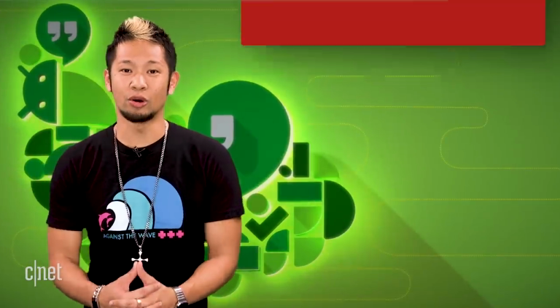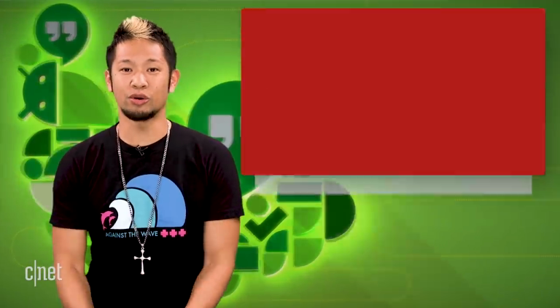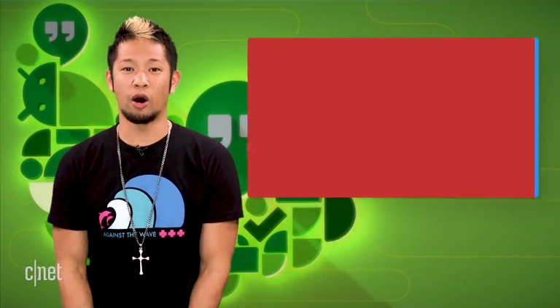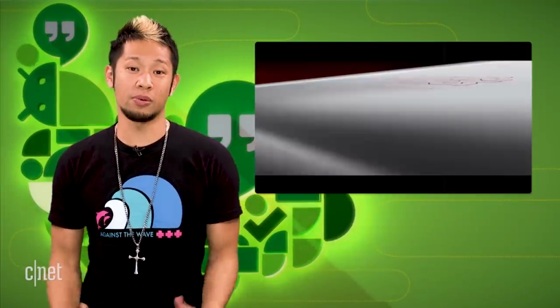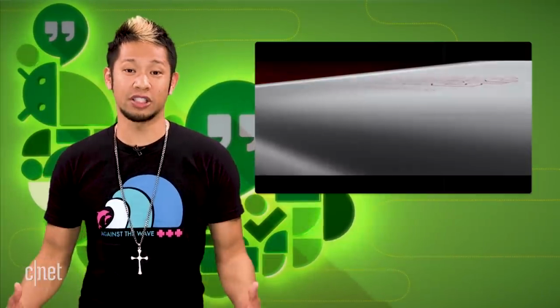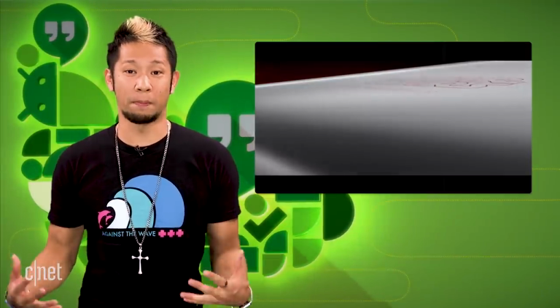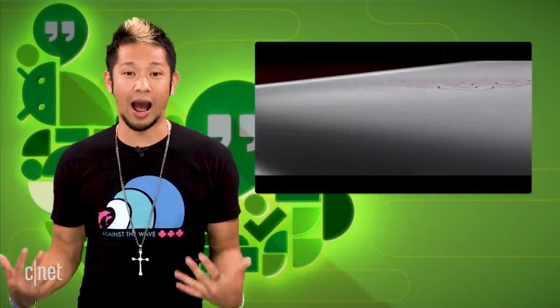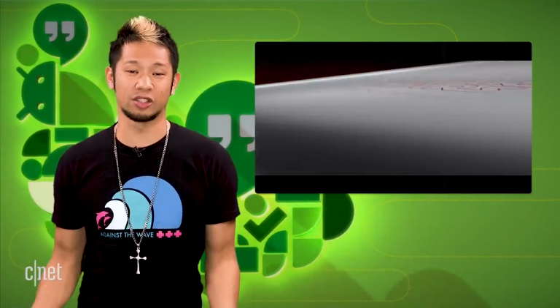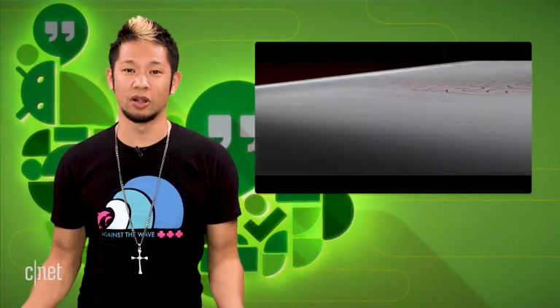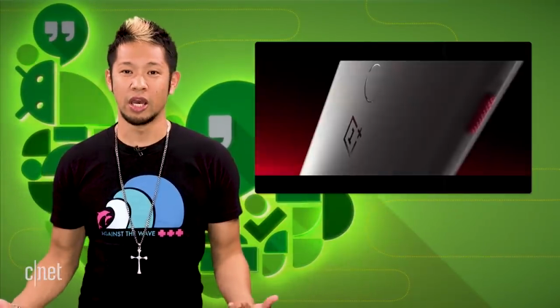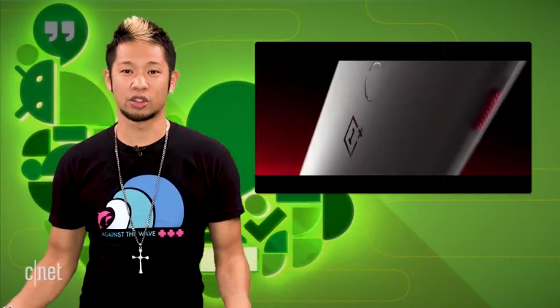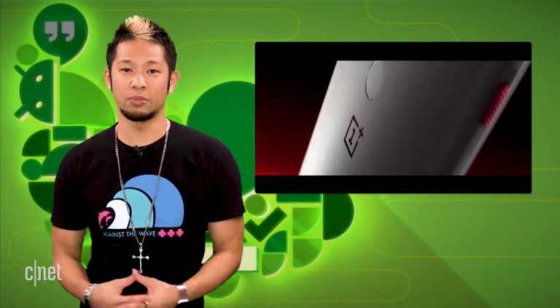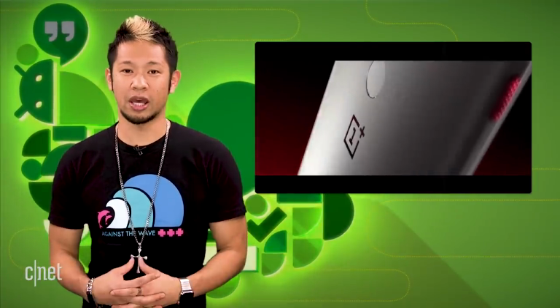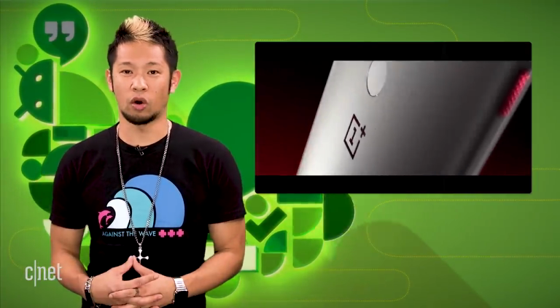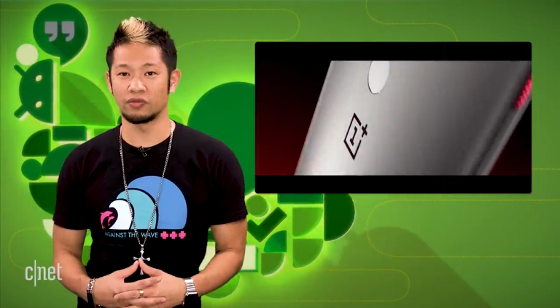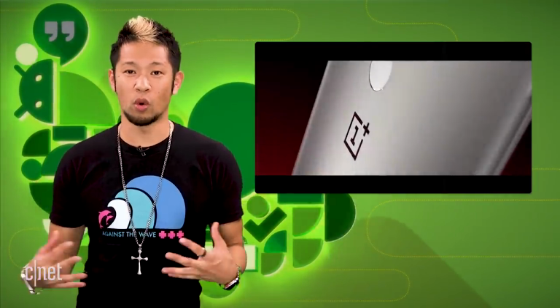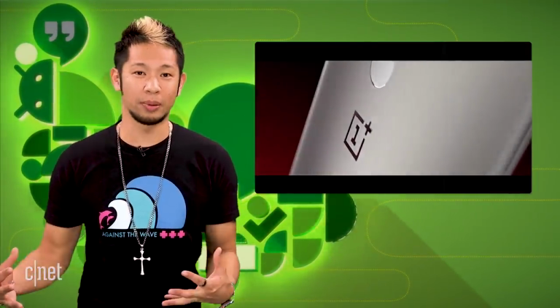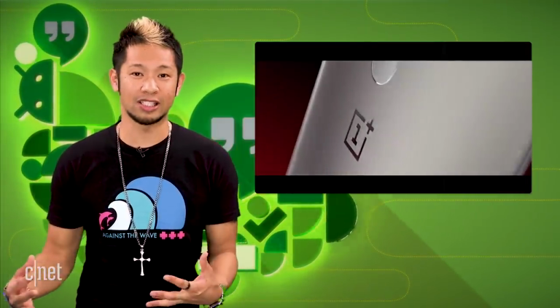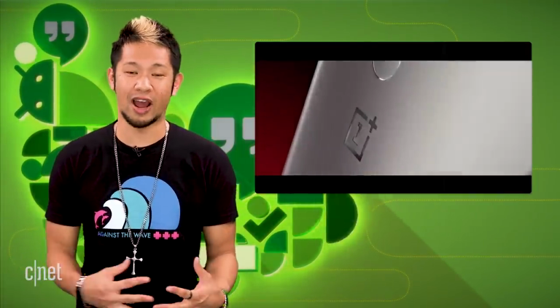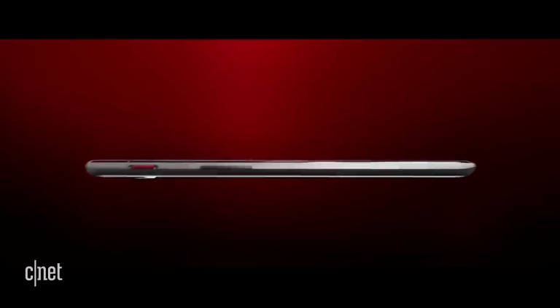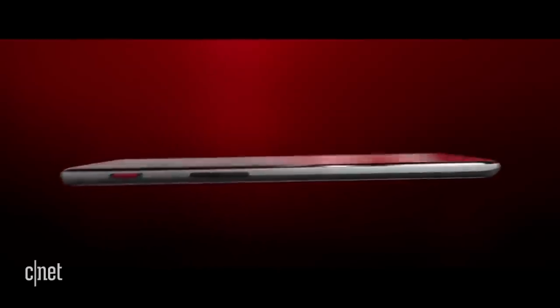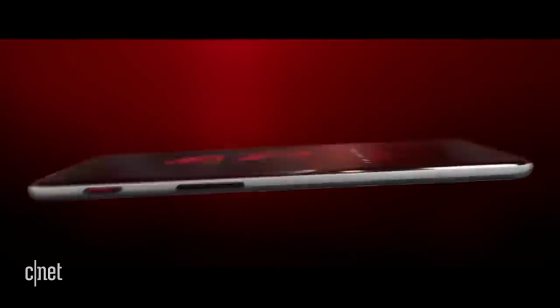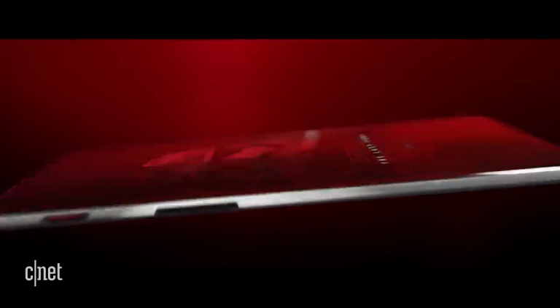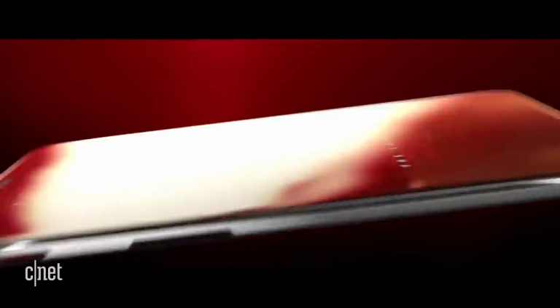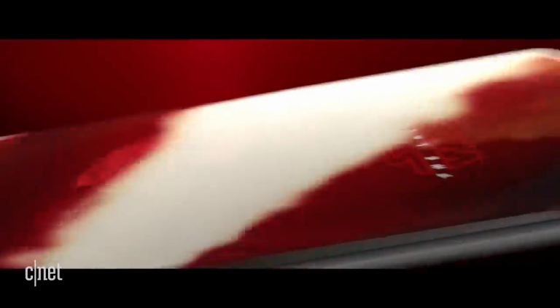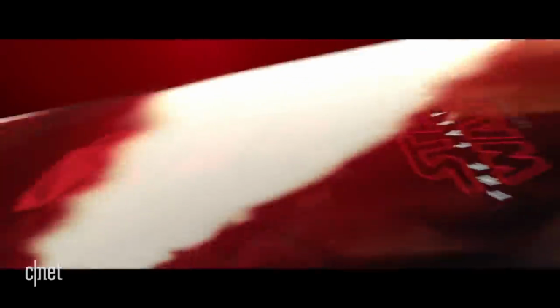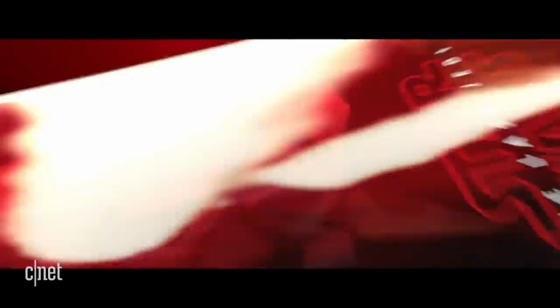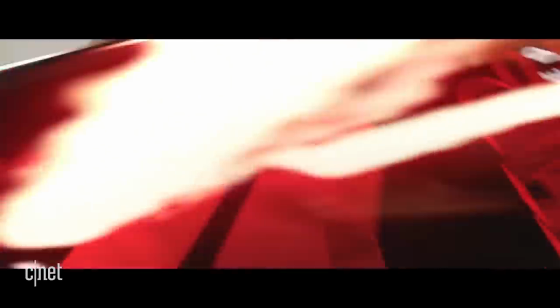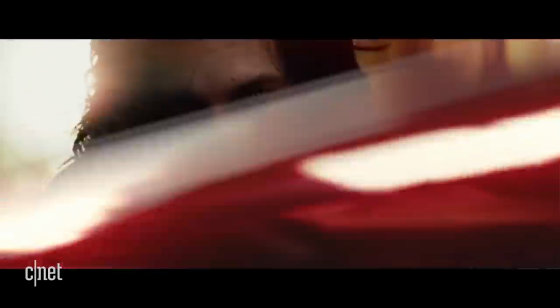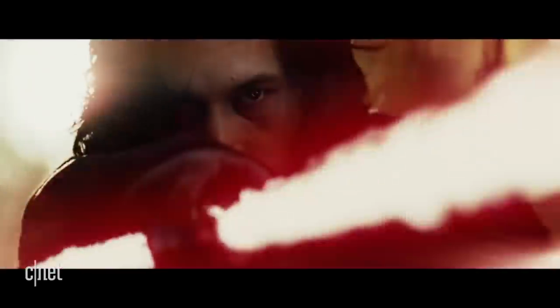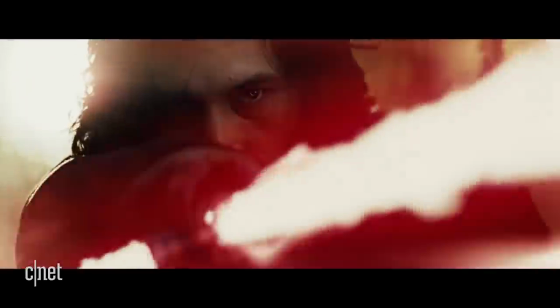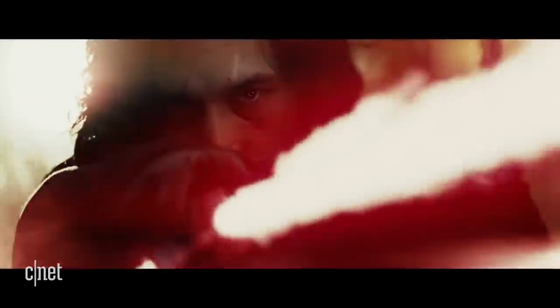We told you how pretty much impossible it's going to be to get a hold of the OnePlus 5T Last Jedi edition phone.